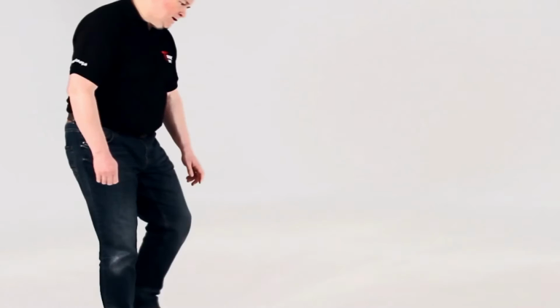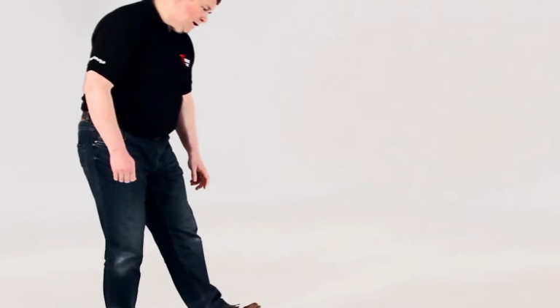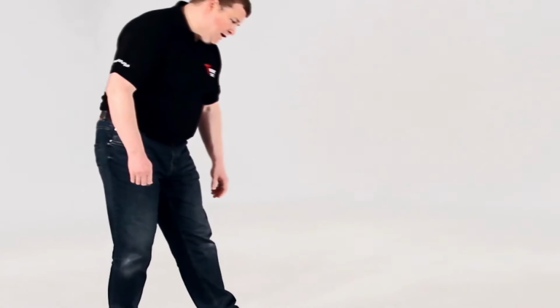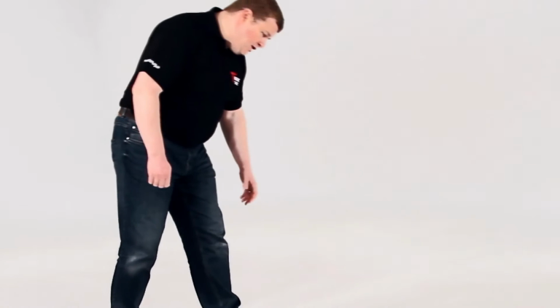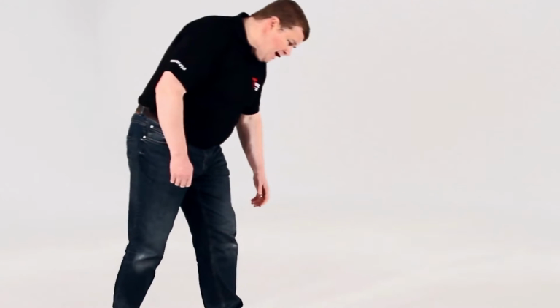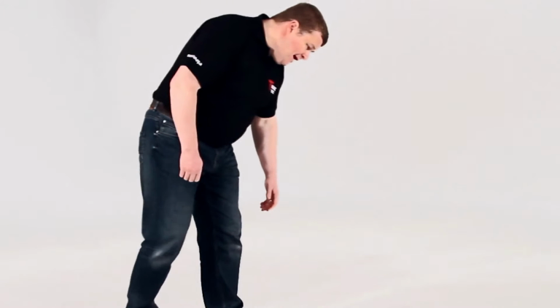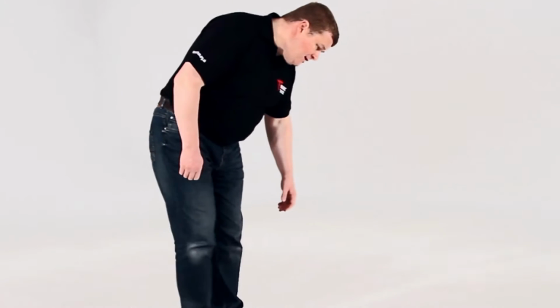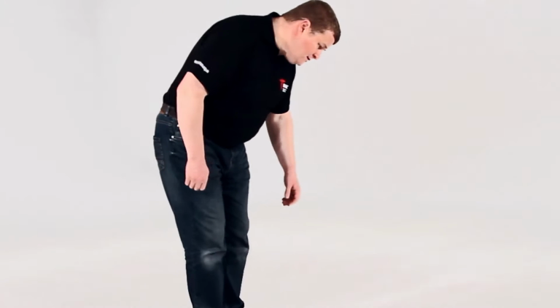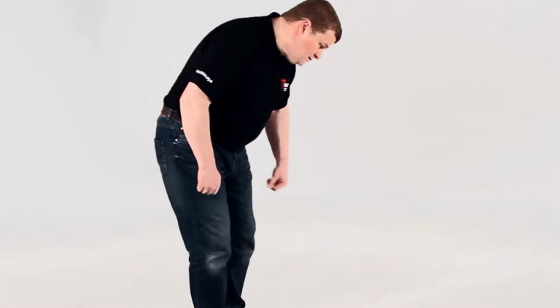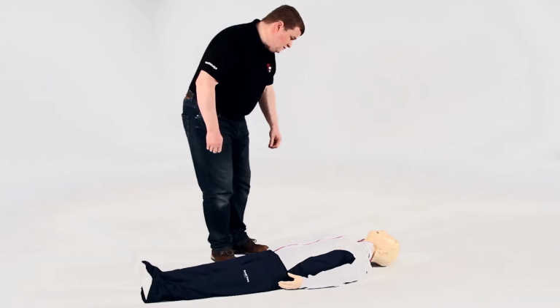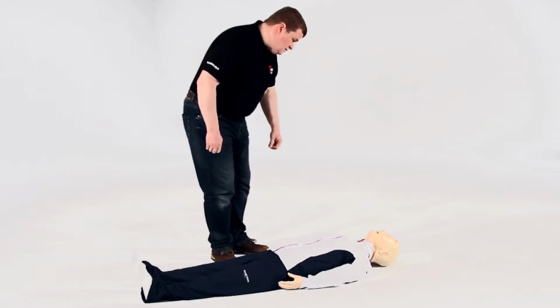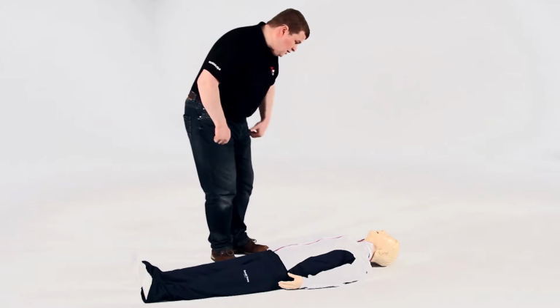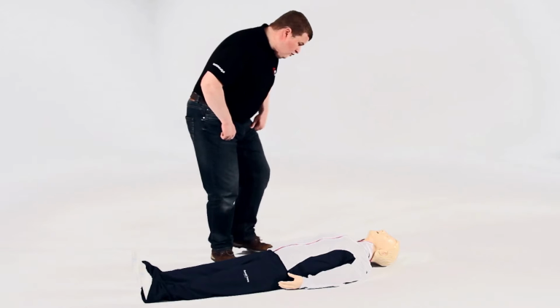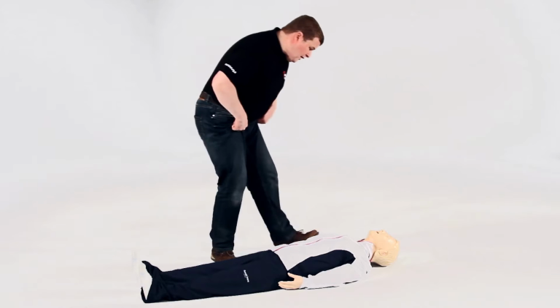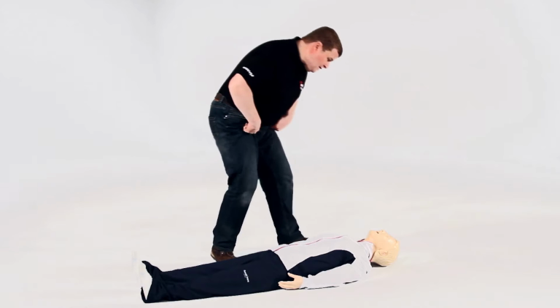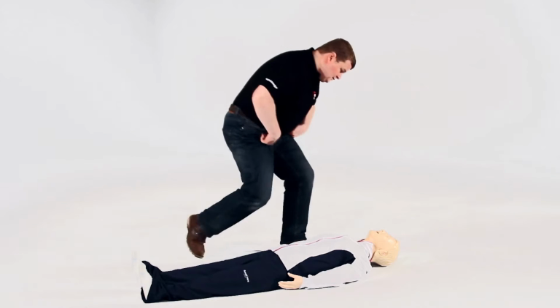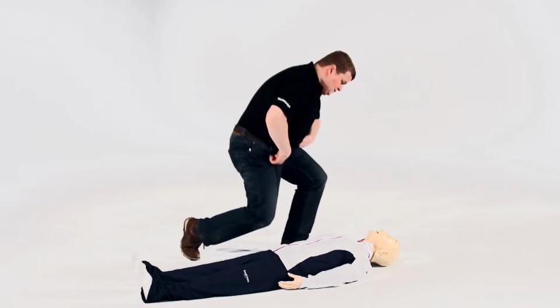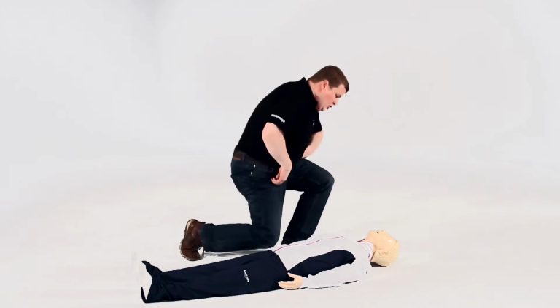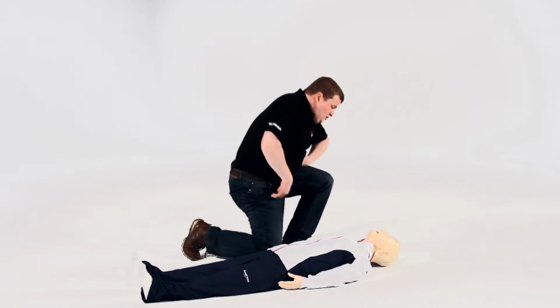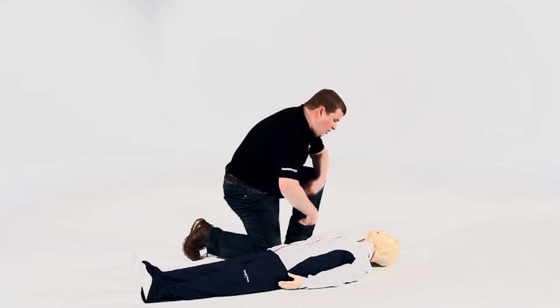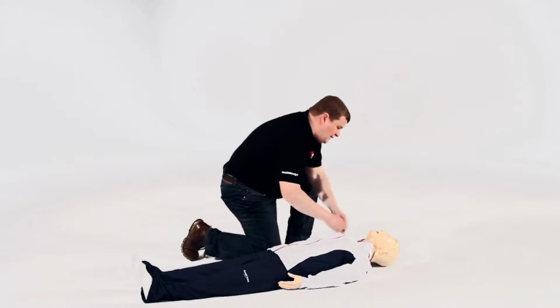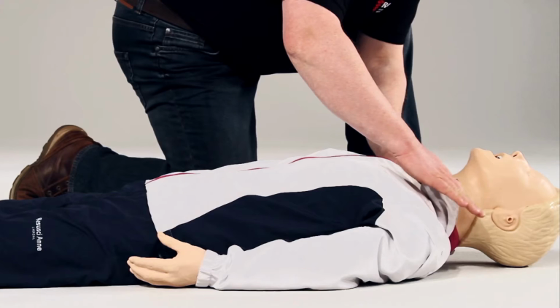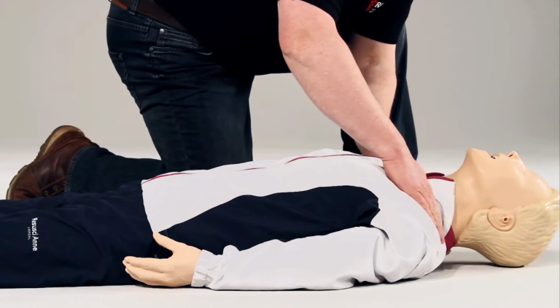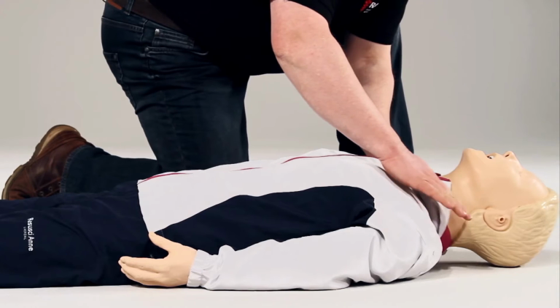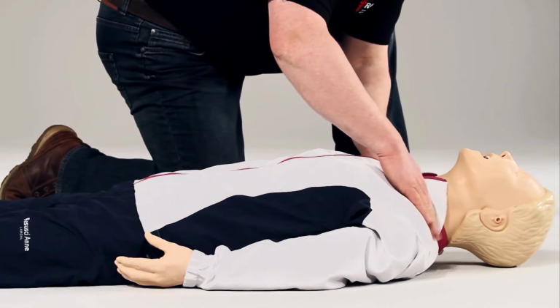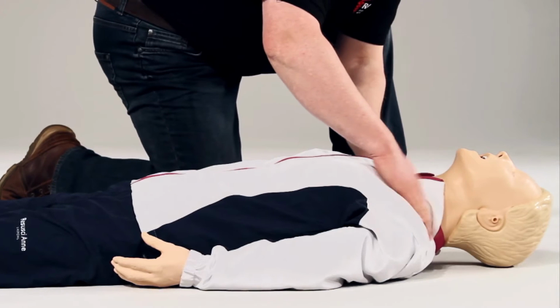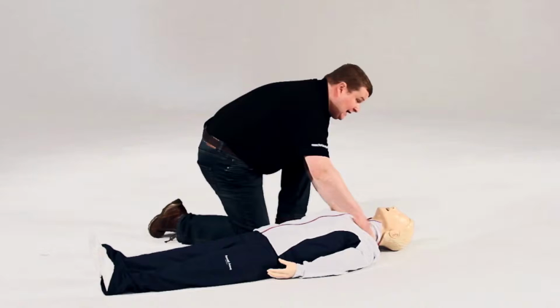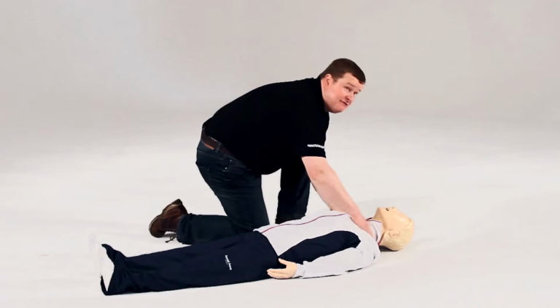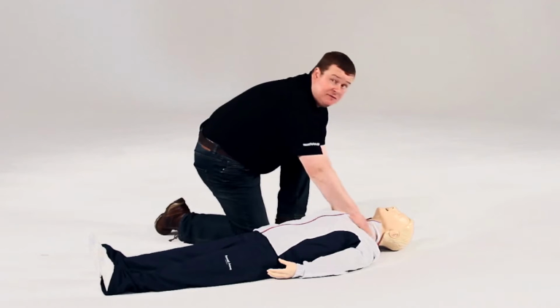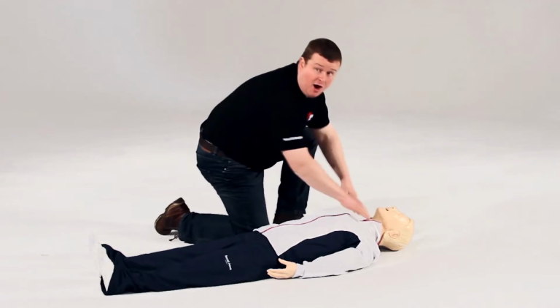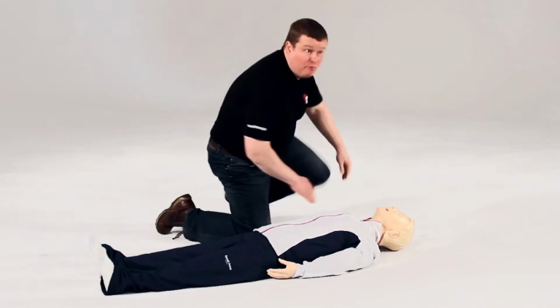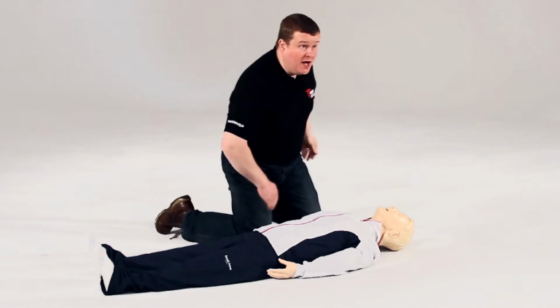Can you hear me? Are you all right? Open your eyes. Can I have some help please?